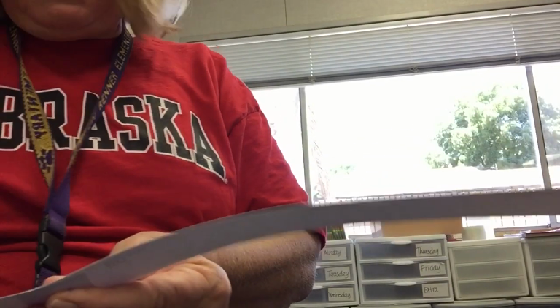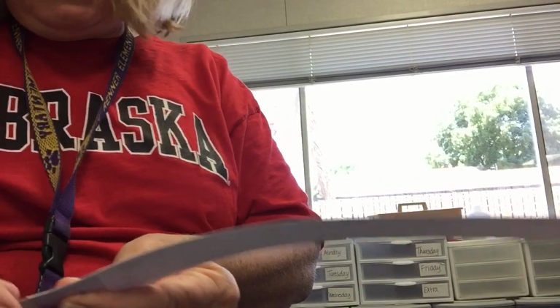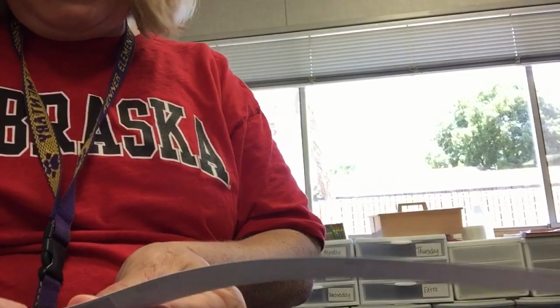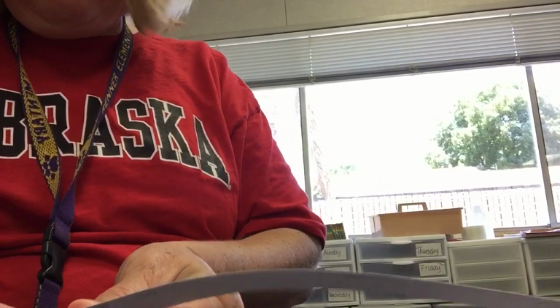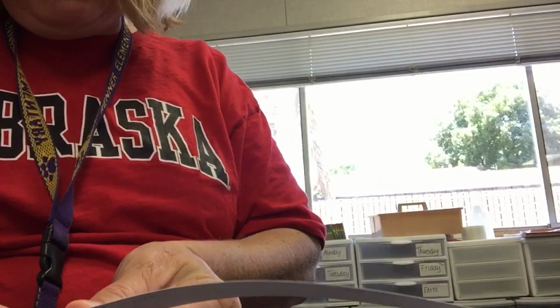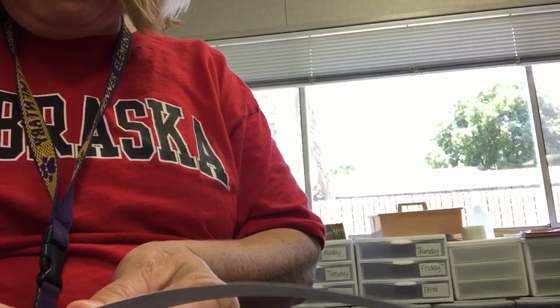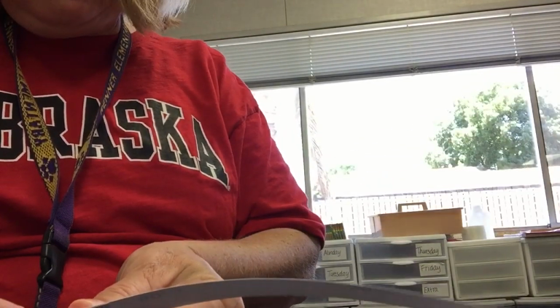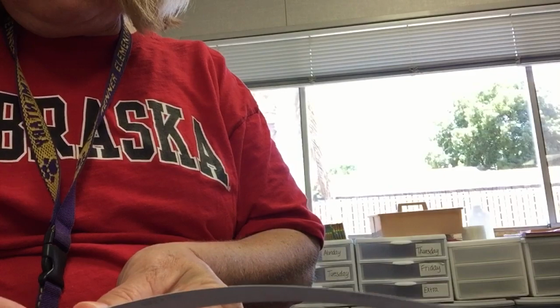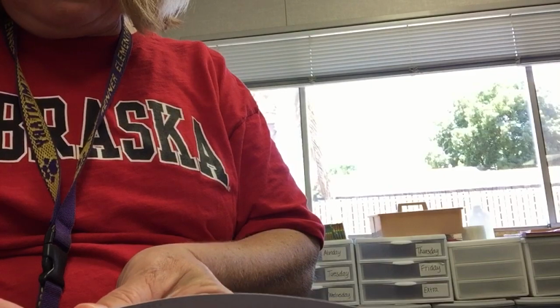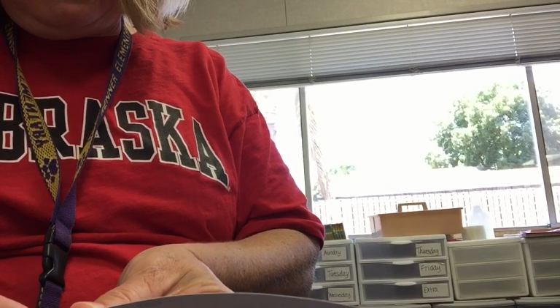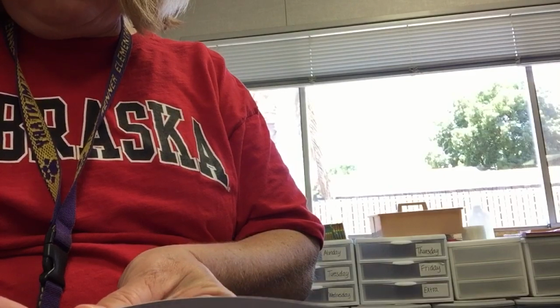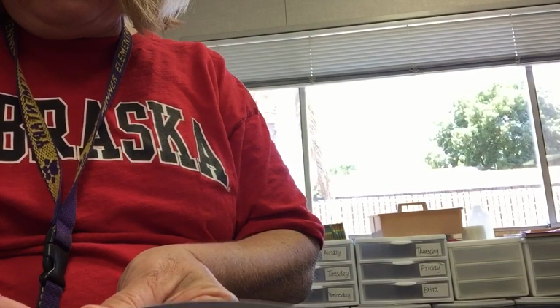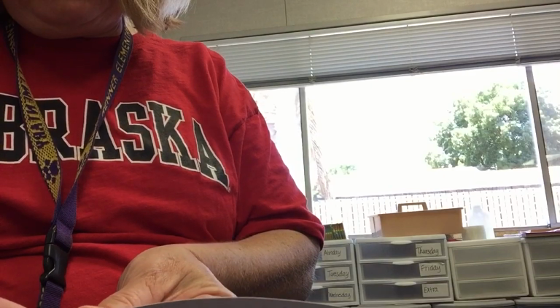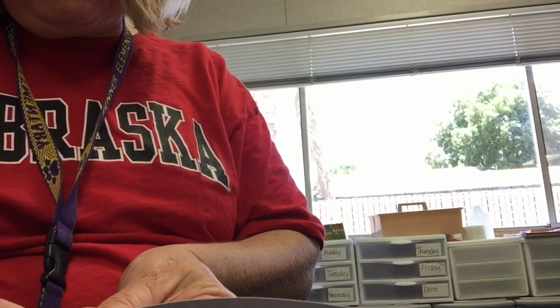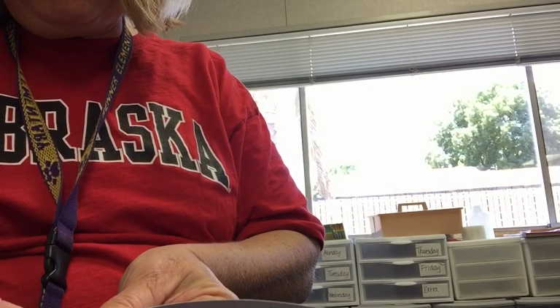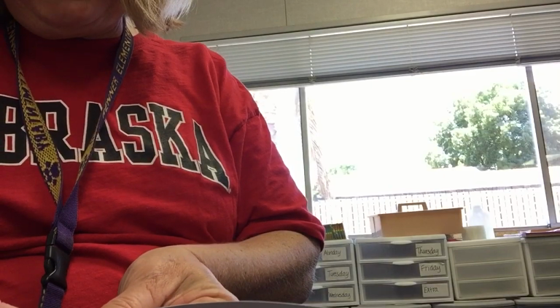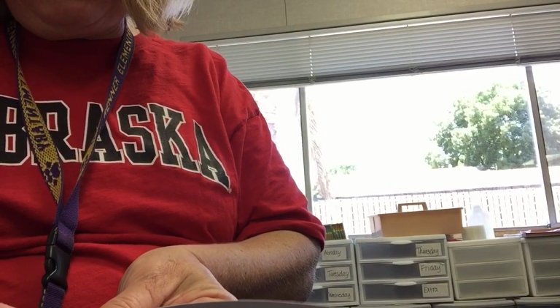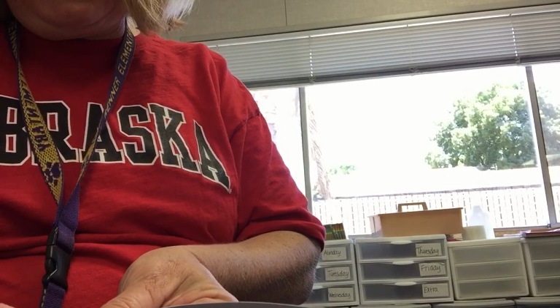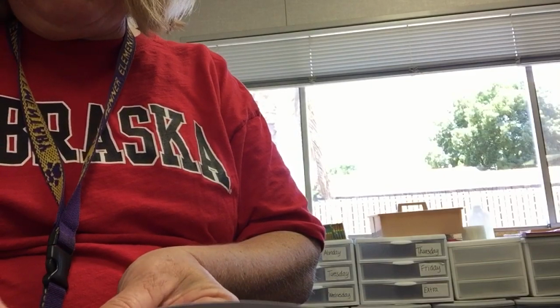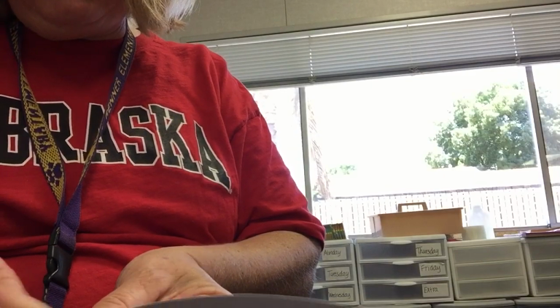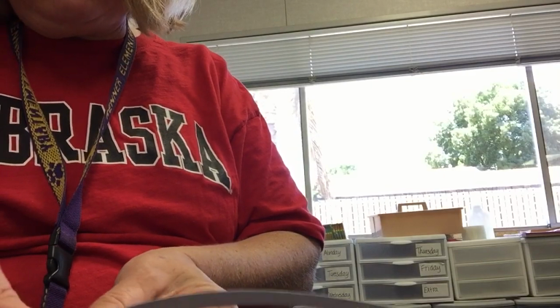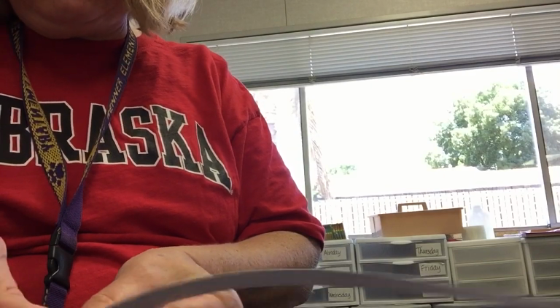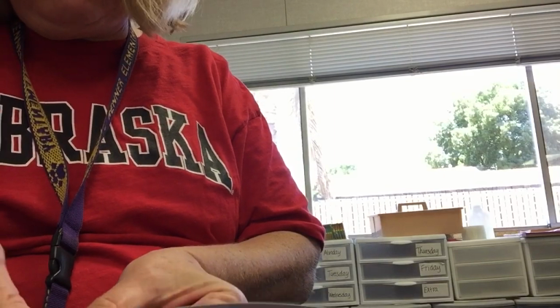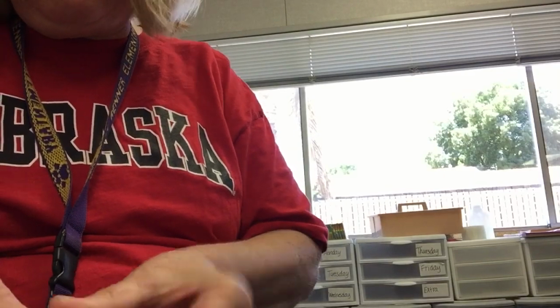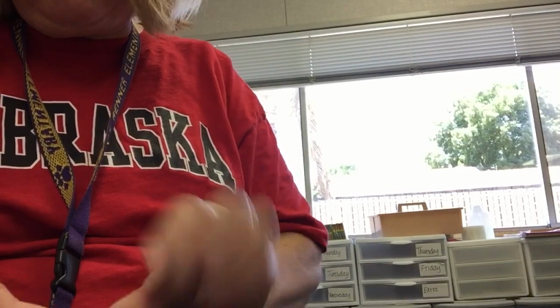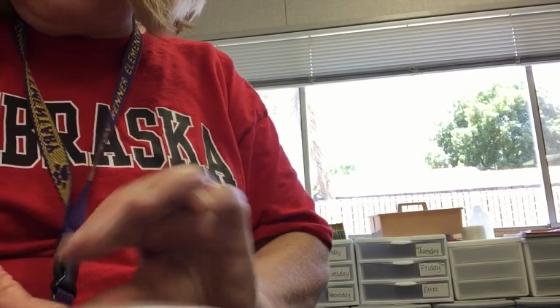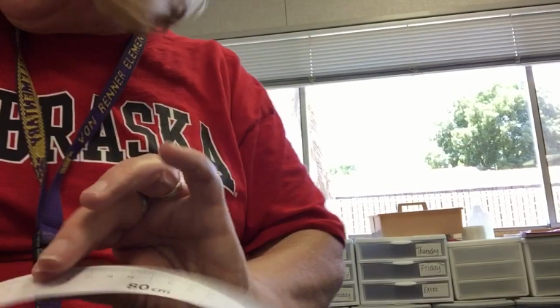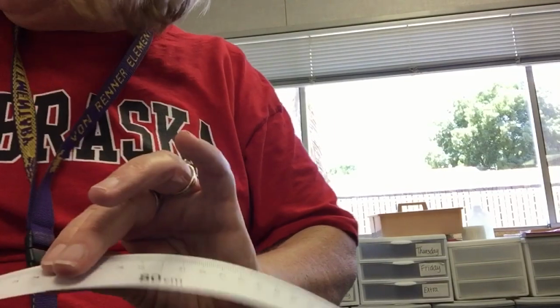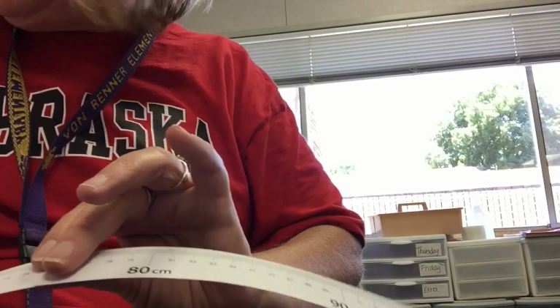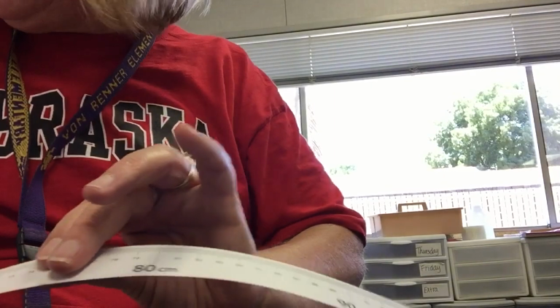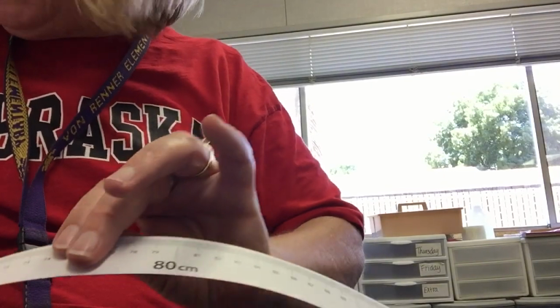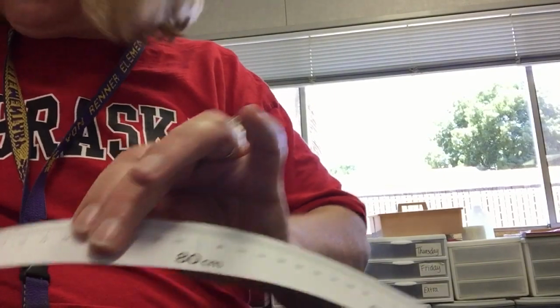And I have made a ruler that we're going to be using in the fifth grade. You can leave it in your box.